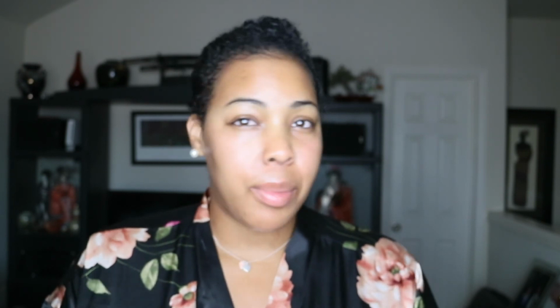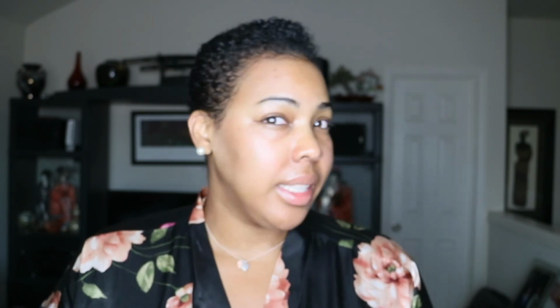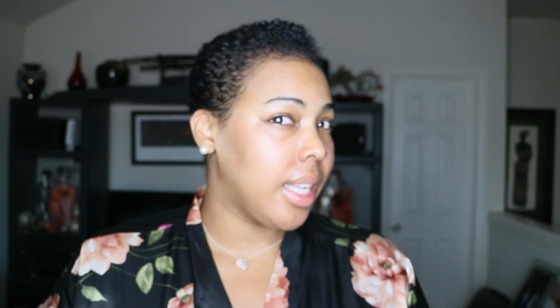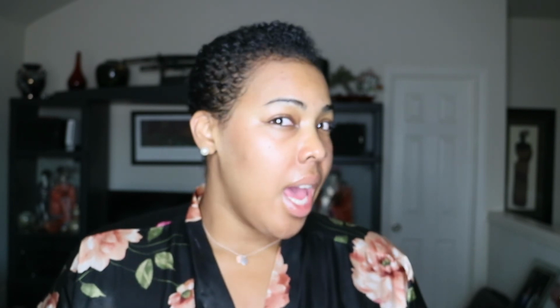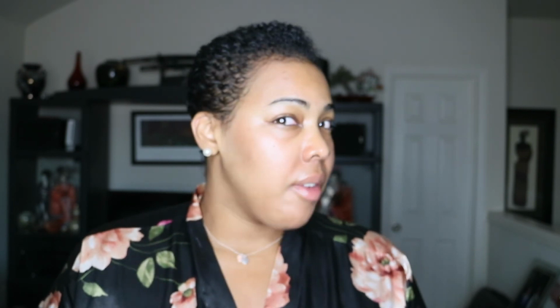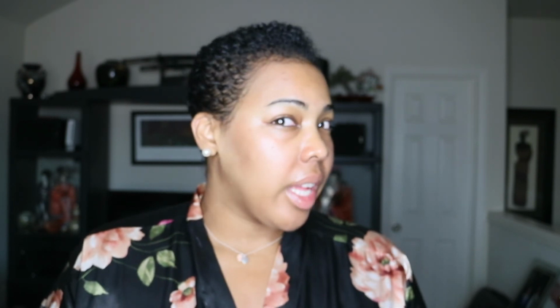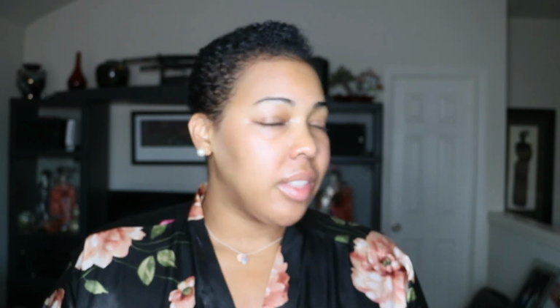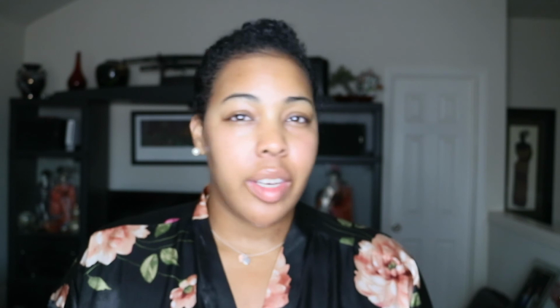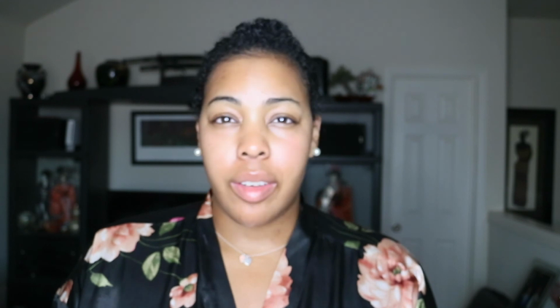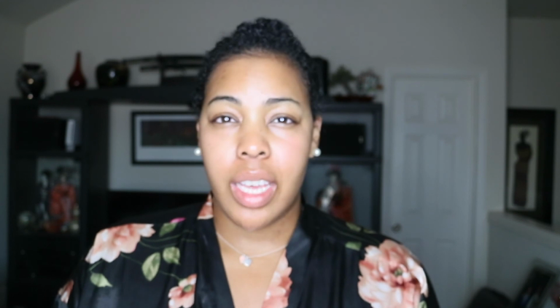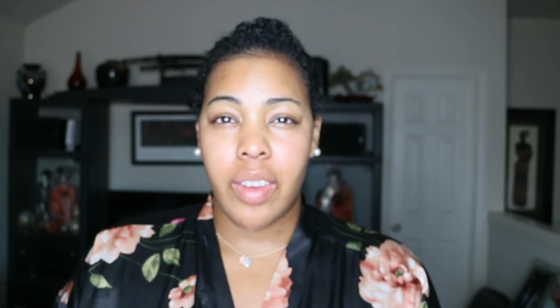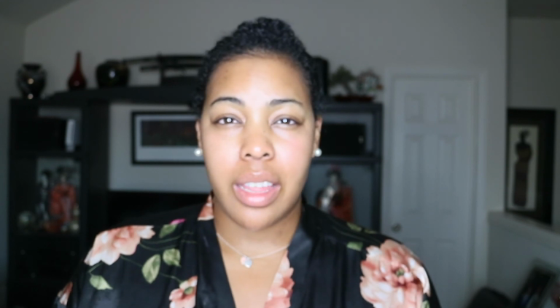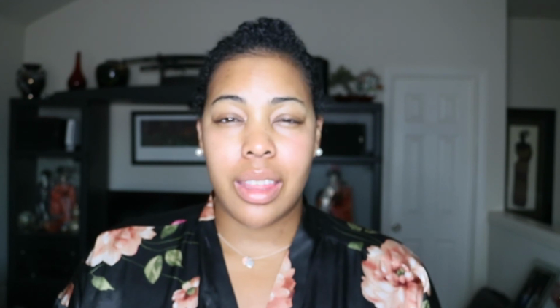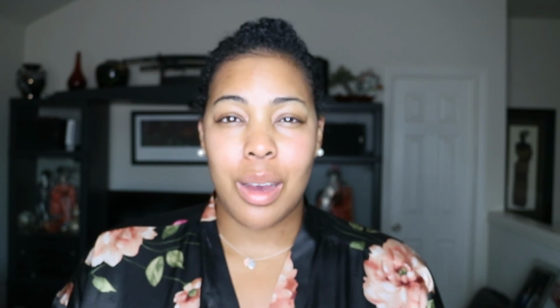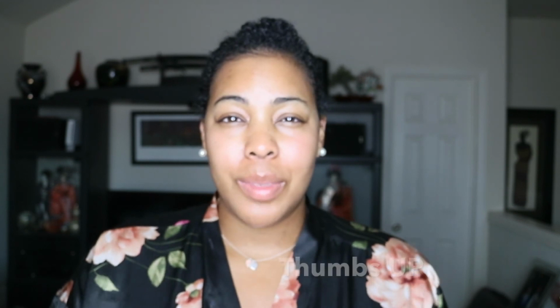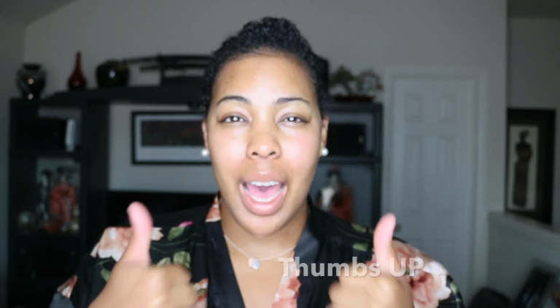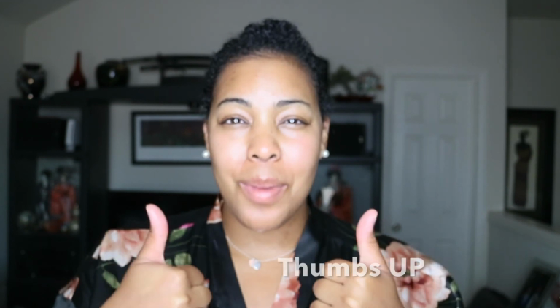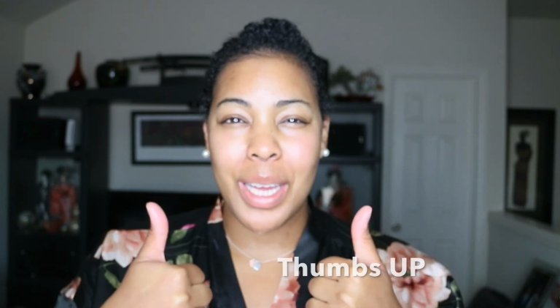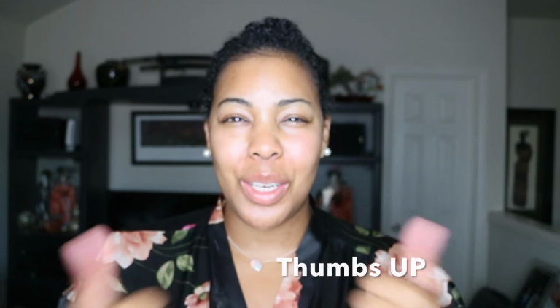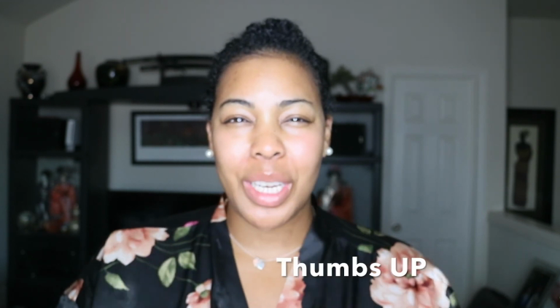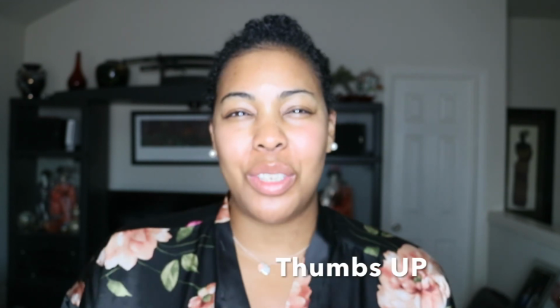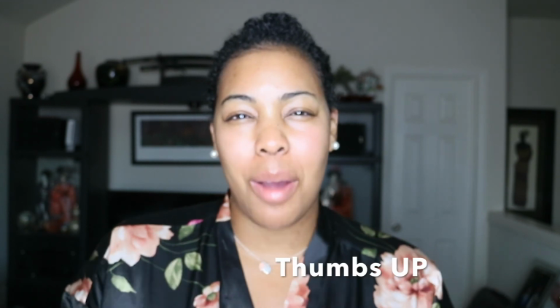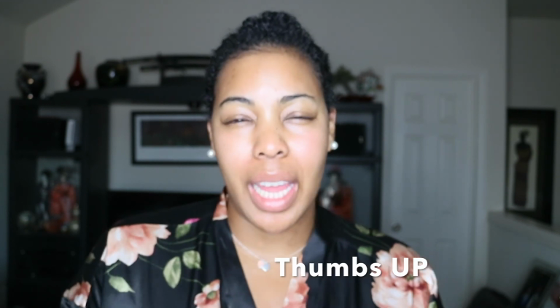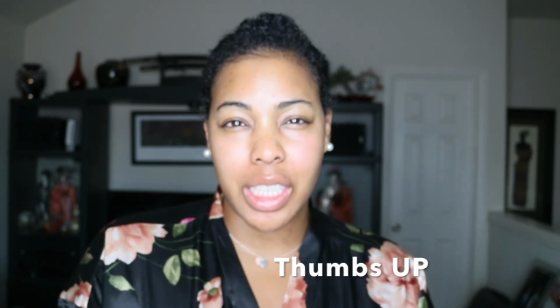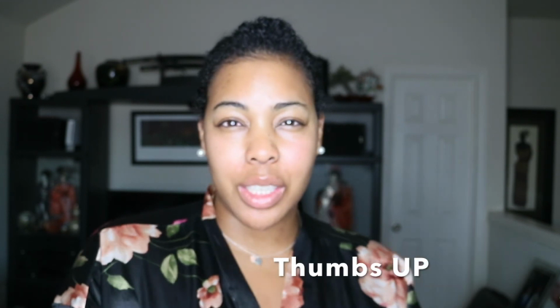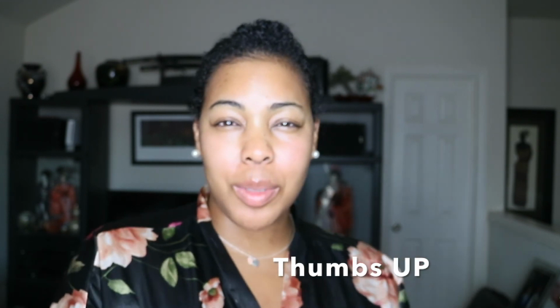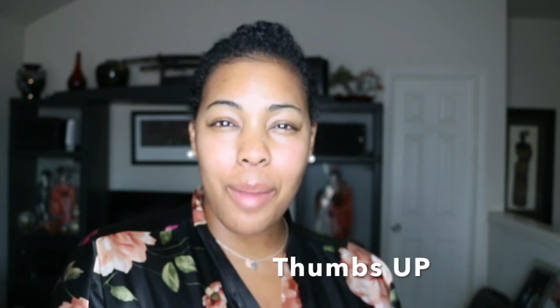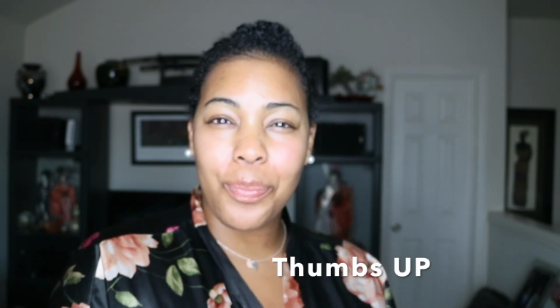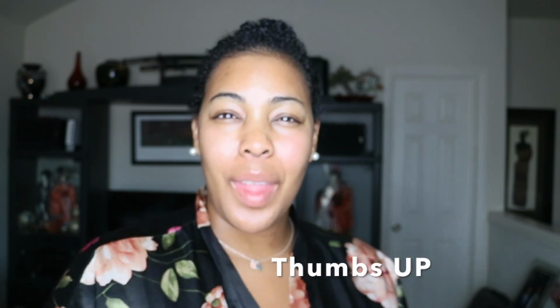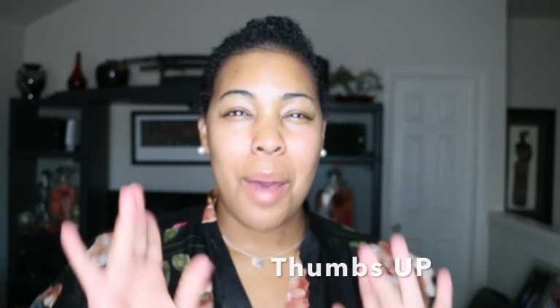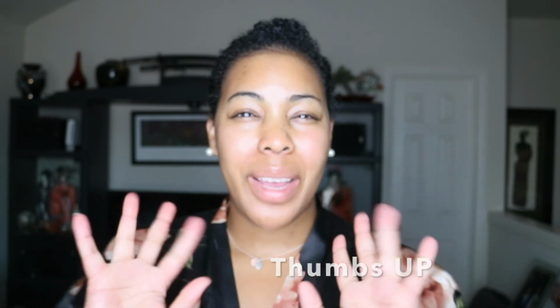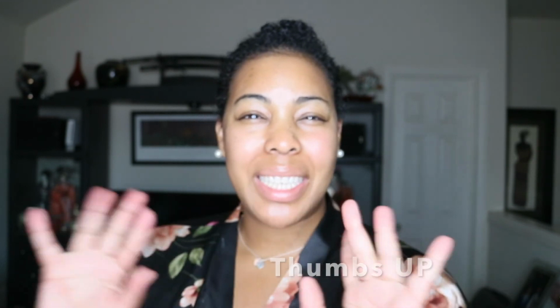If you liked this video, definitely give it a thumbs up. Don't forget to comment, like, share, and subscribe. Bye guys!